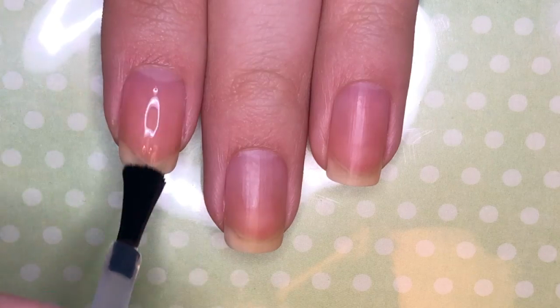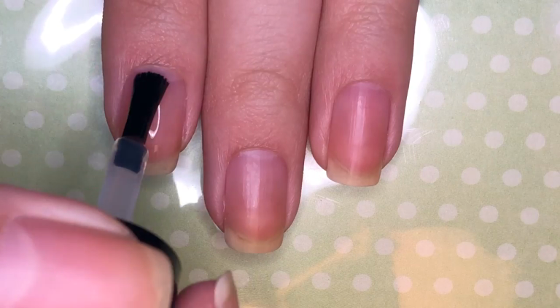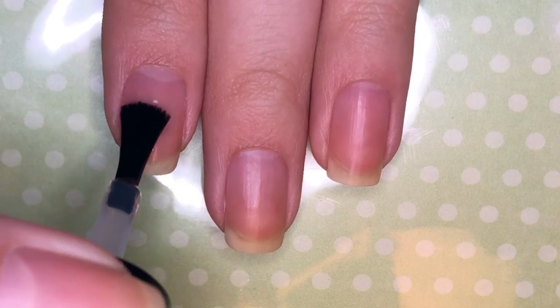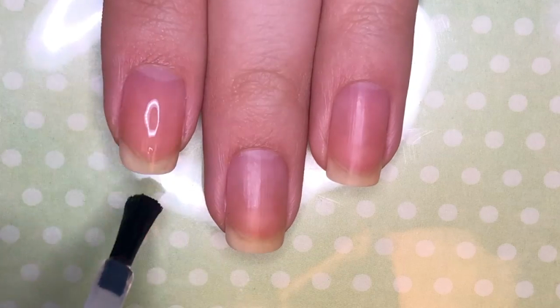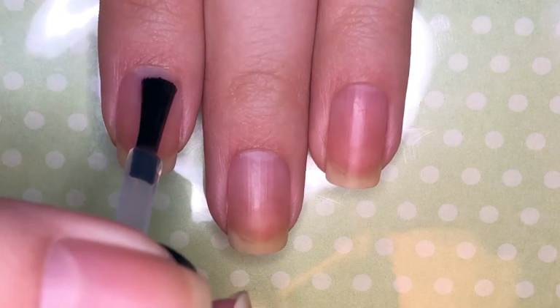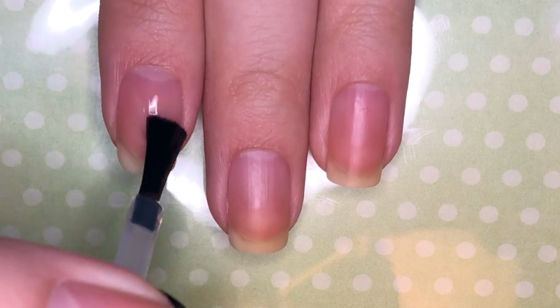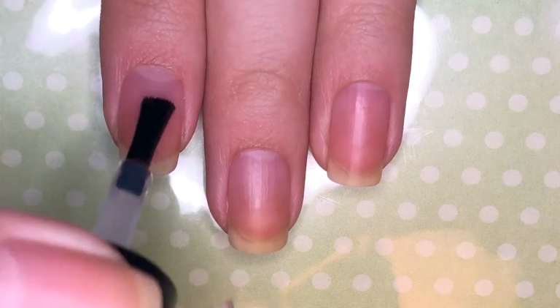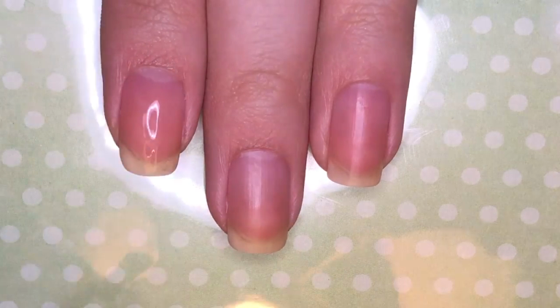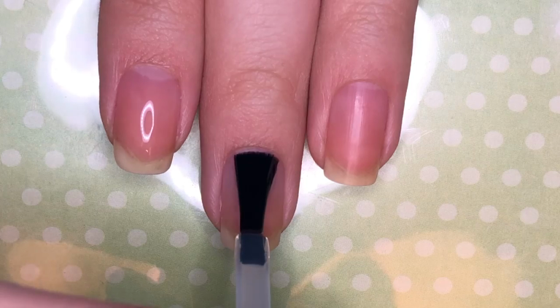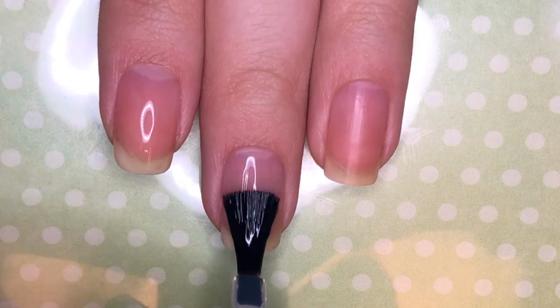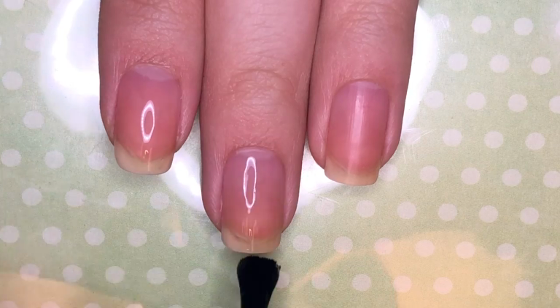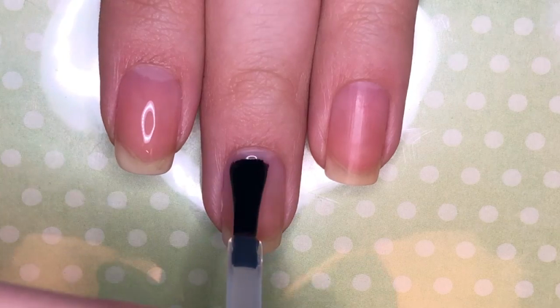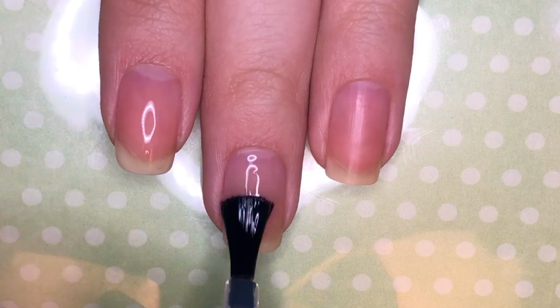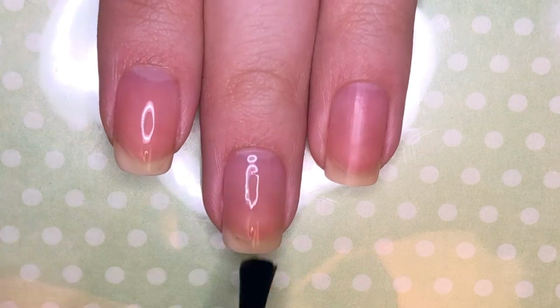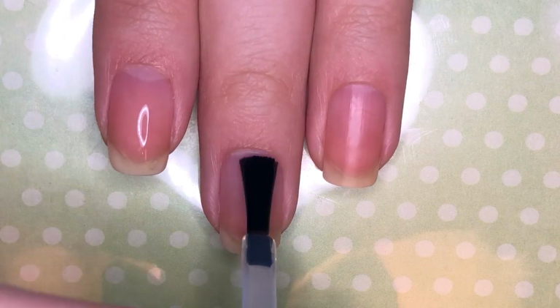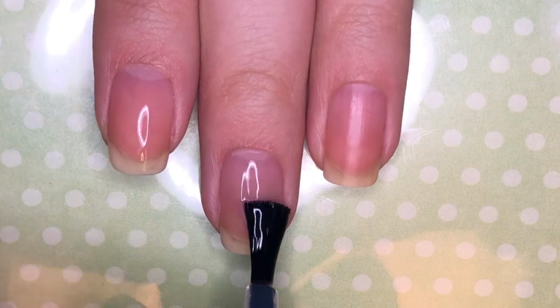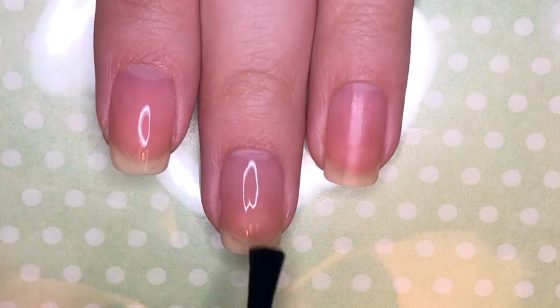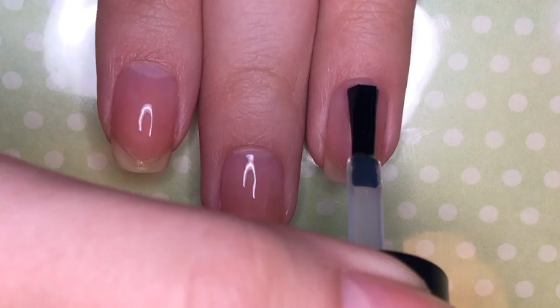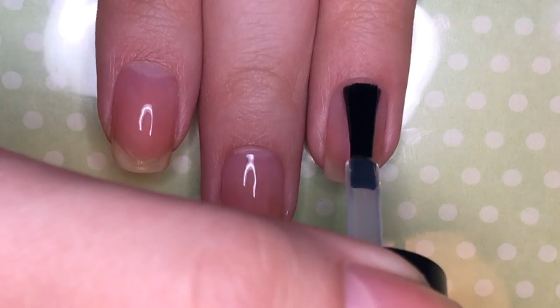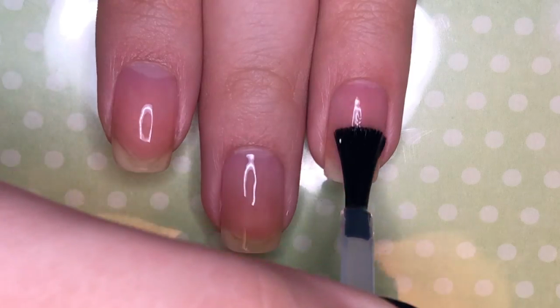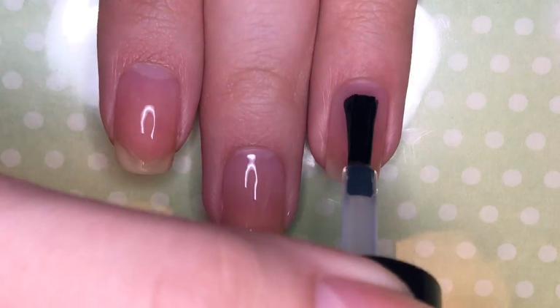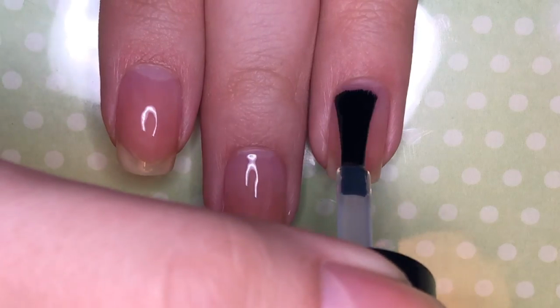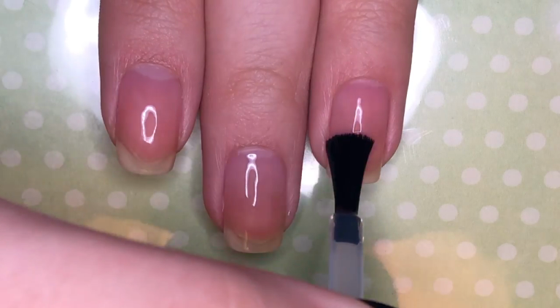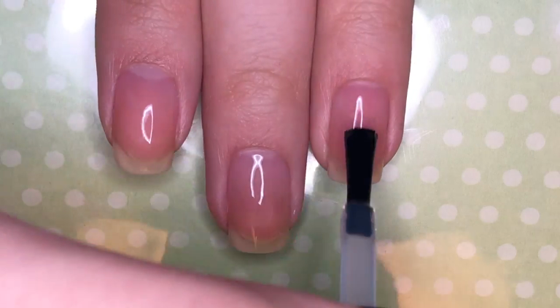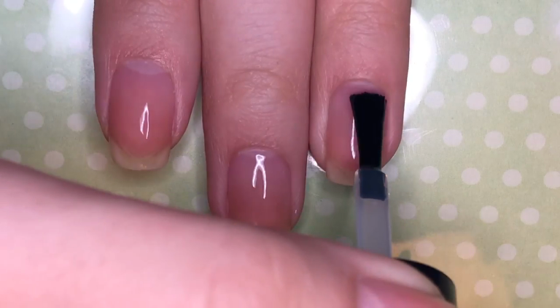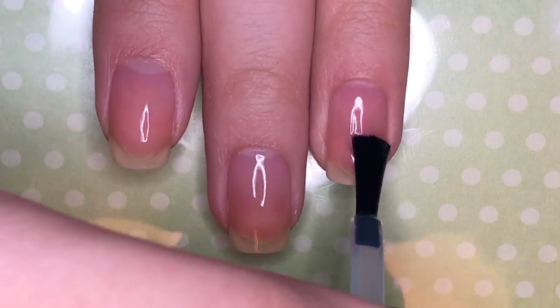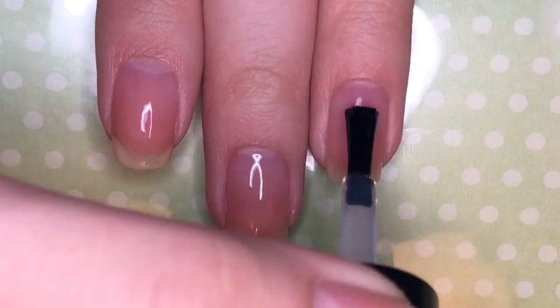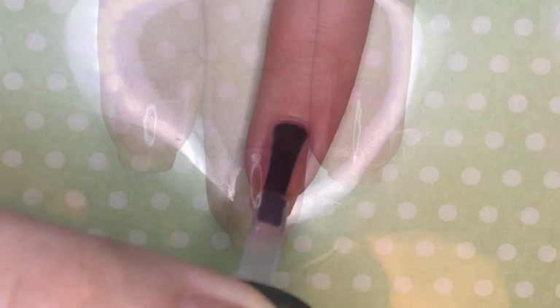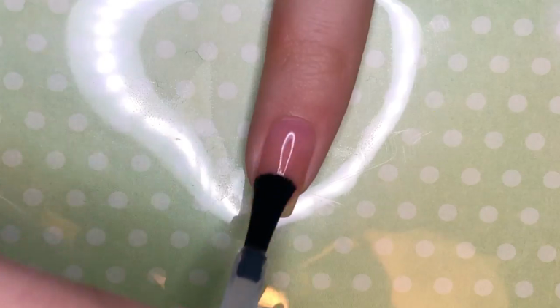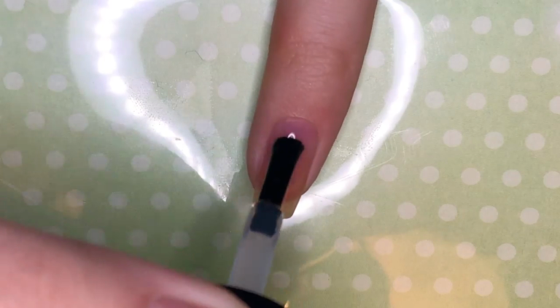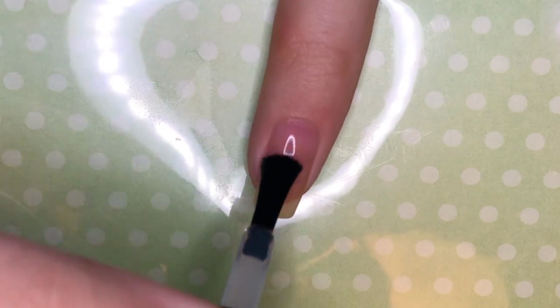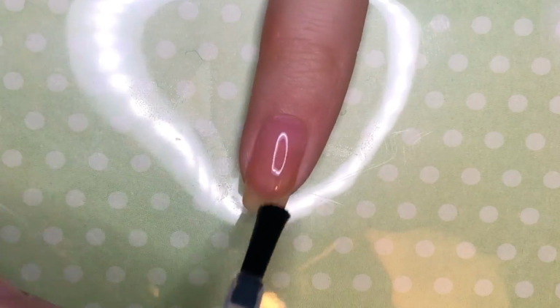First I'm going to be applying base coat. I use my usual peel off base coat, which is the Unte peel off base coat from Live Love Polish.